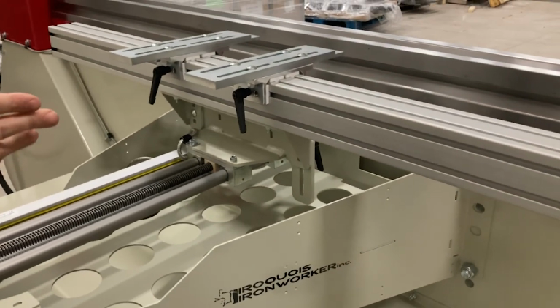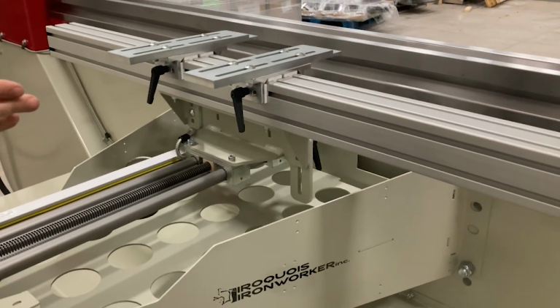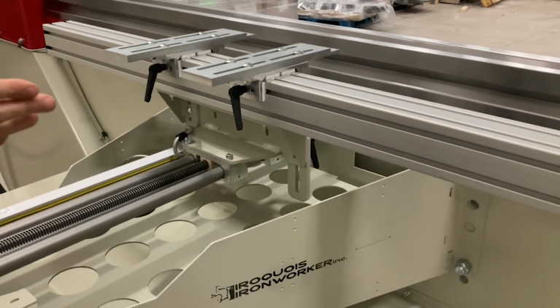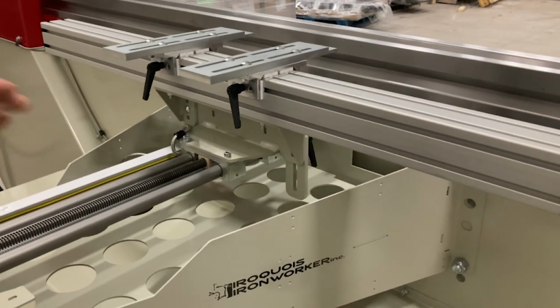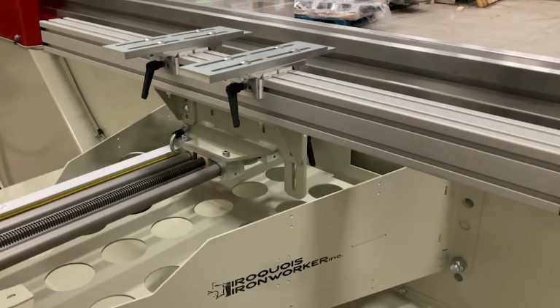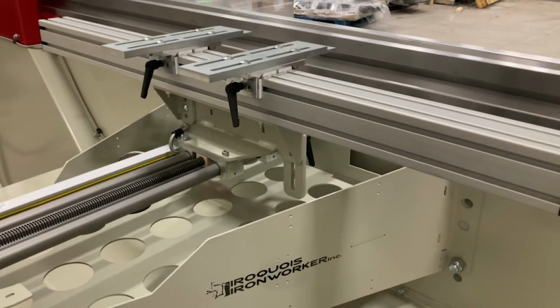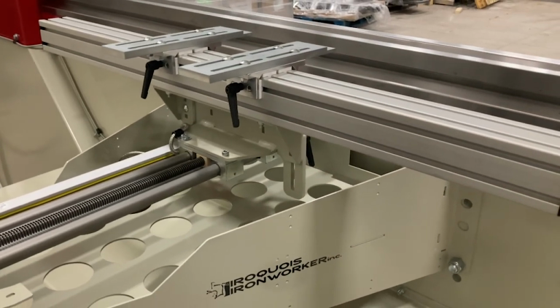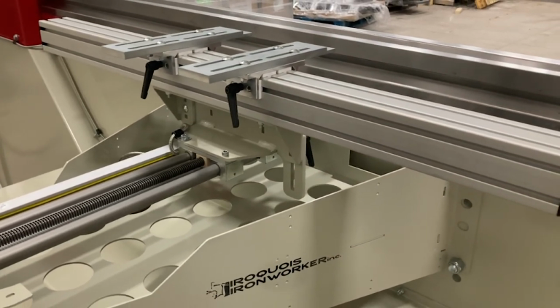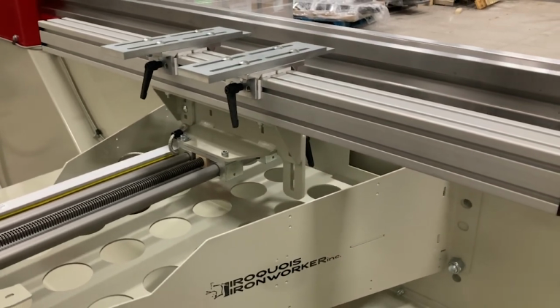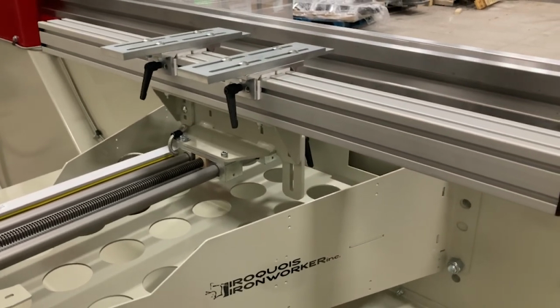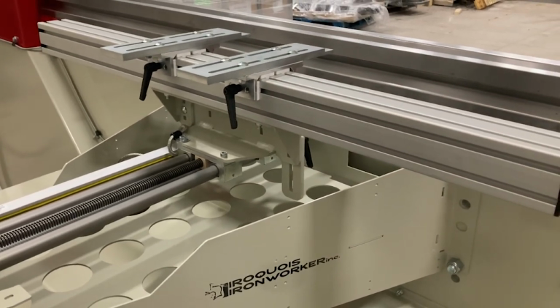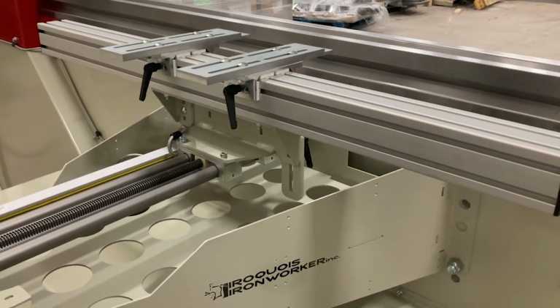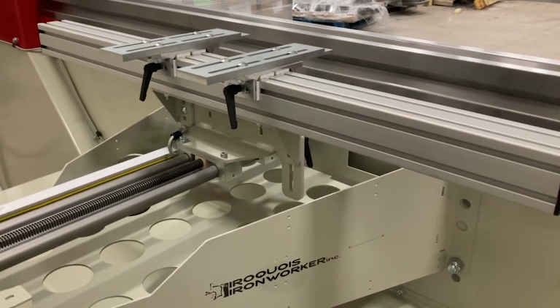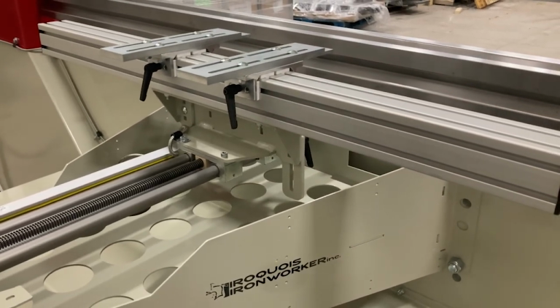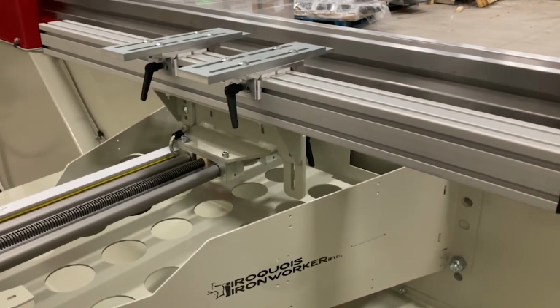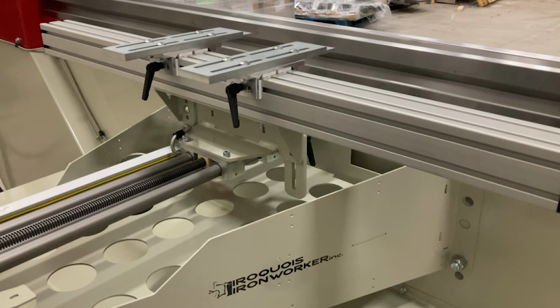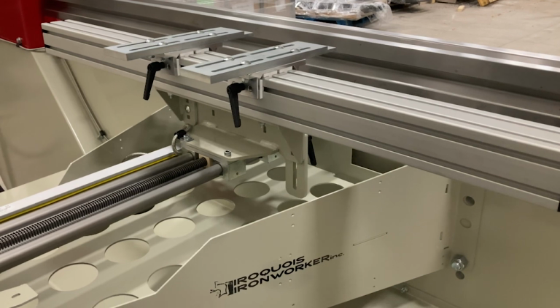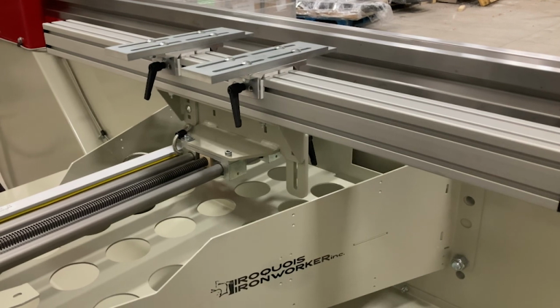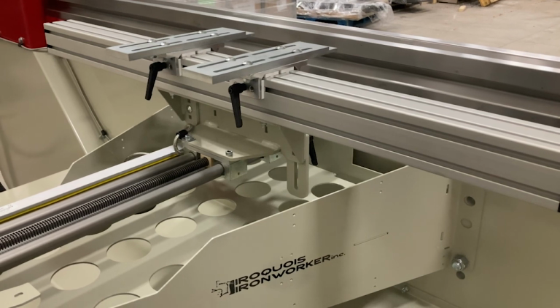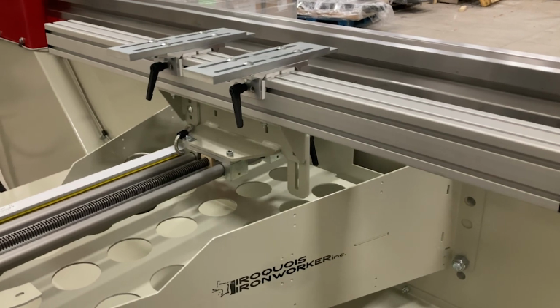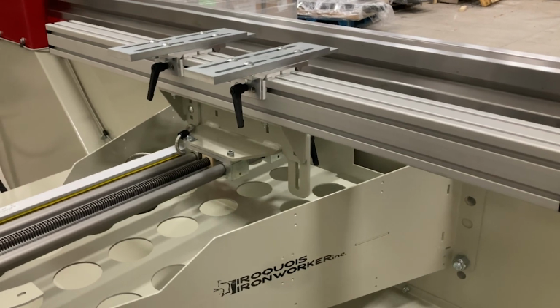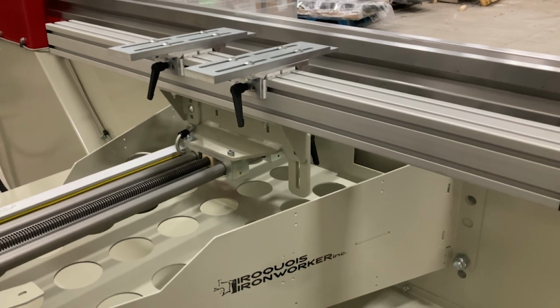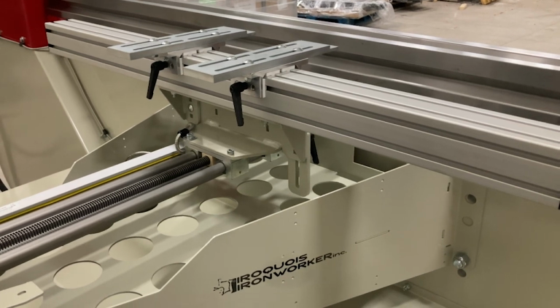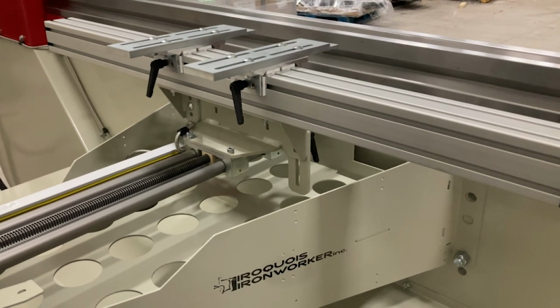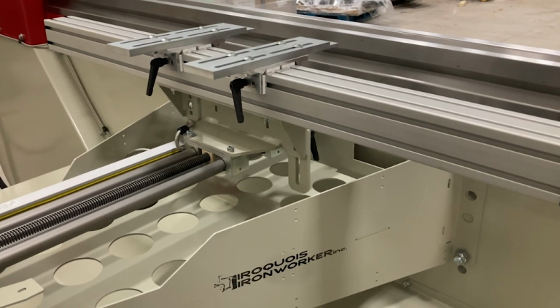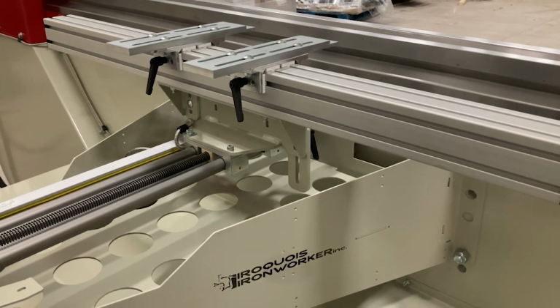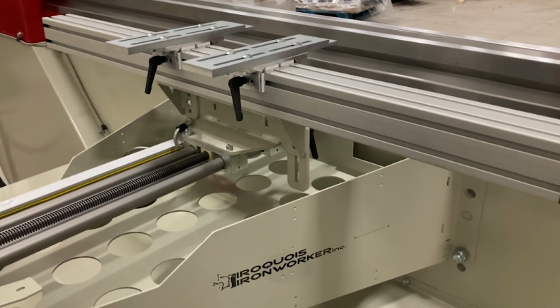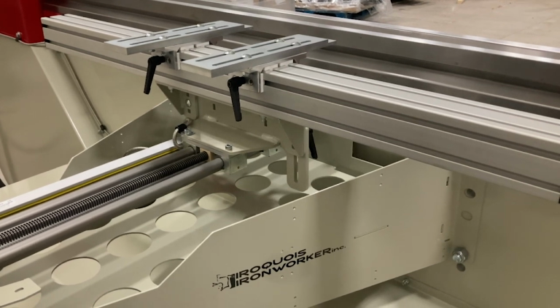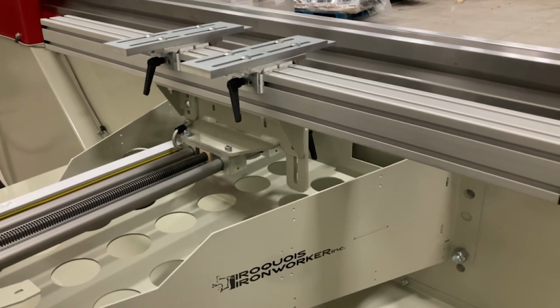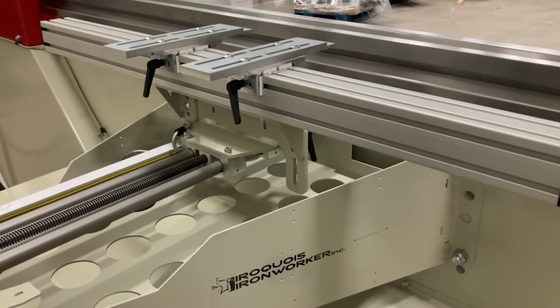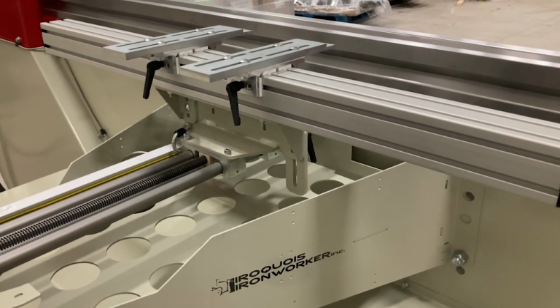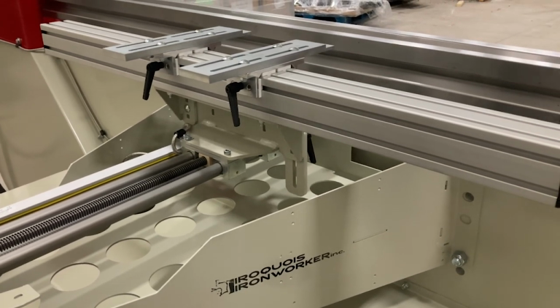All right, thanks for watching. That's the features of this standard press brake manual control.